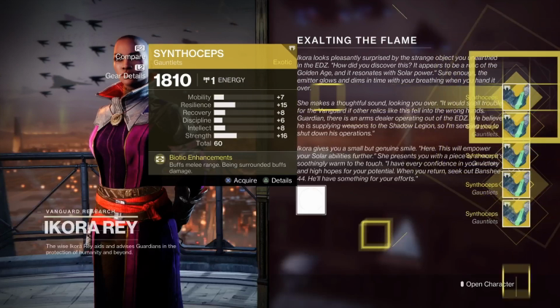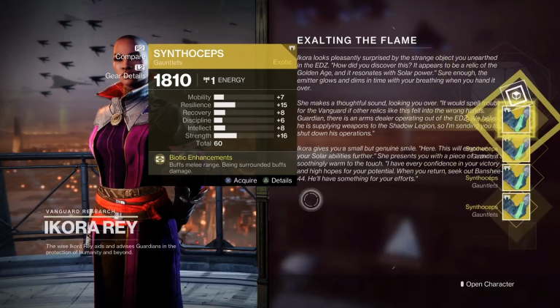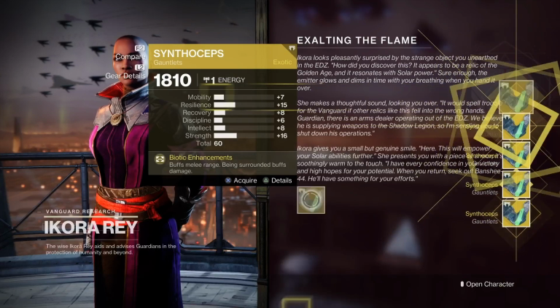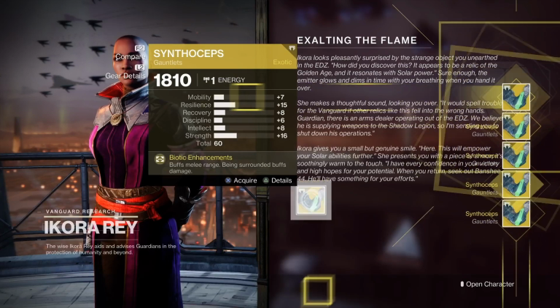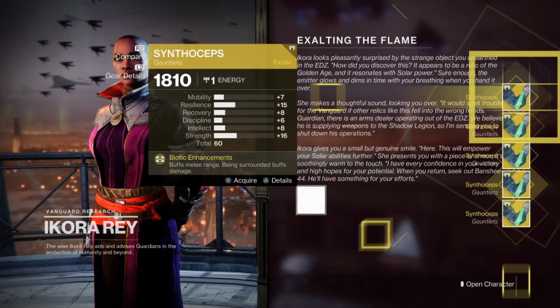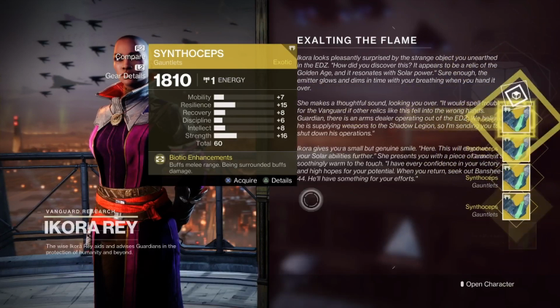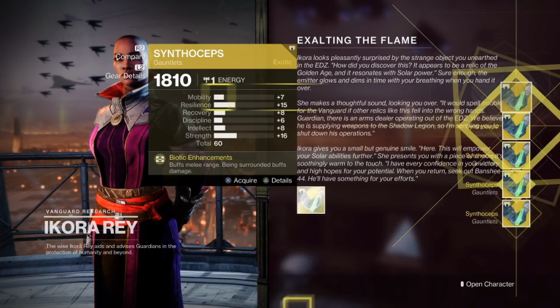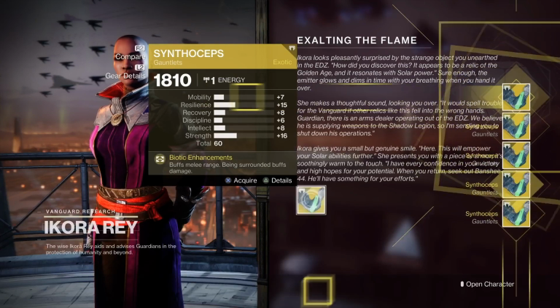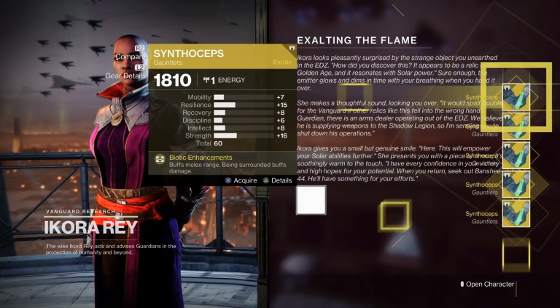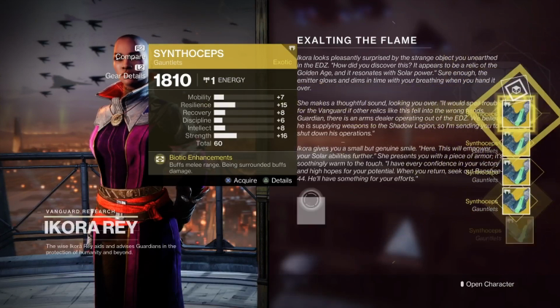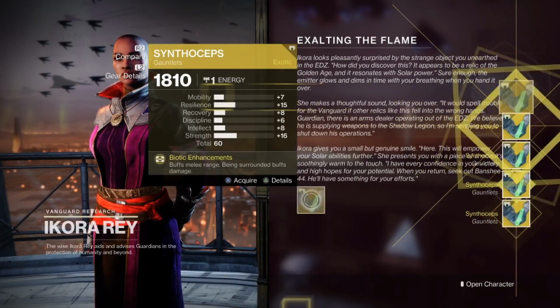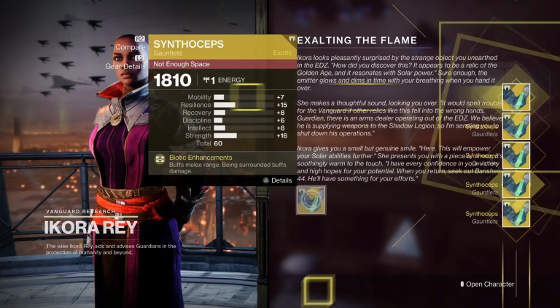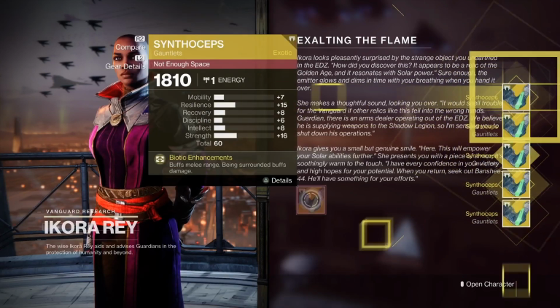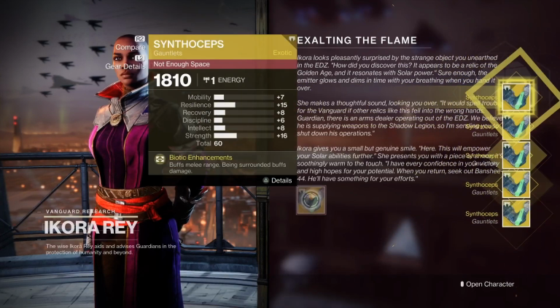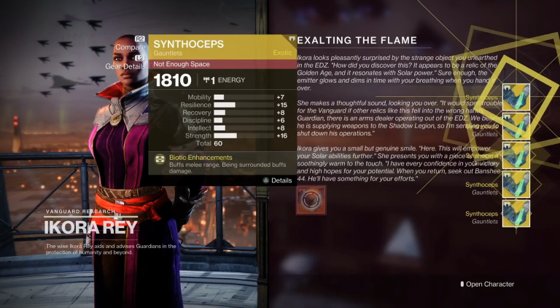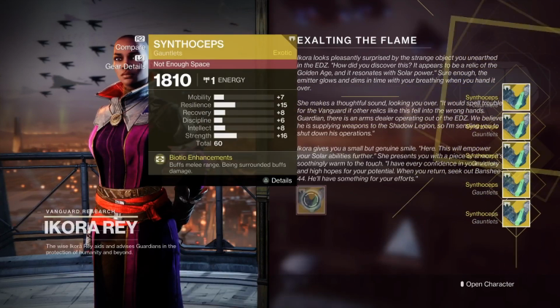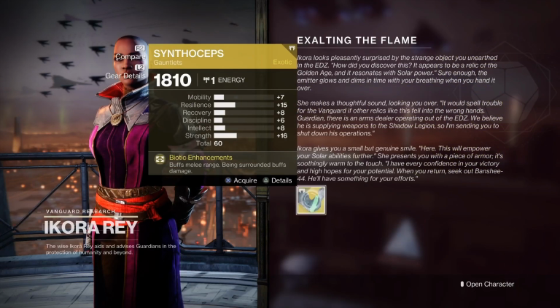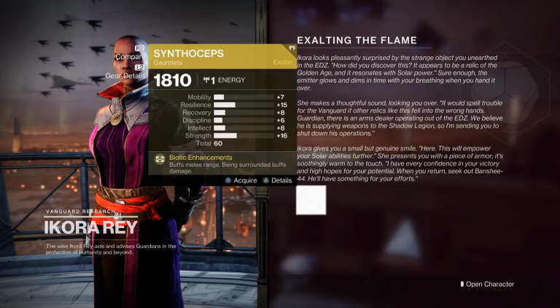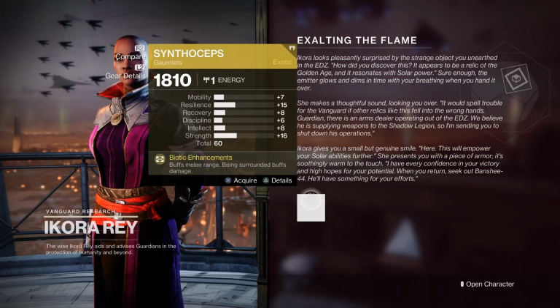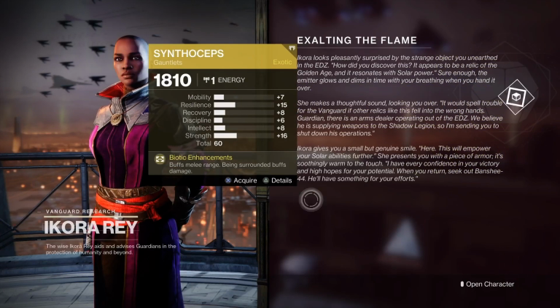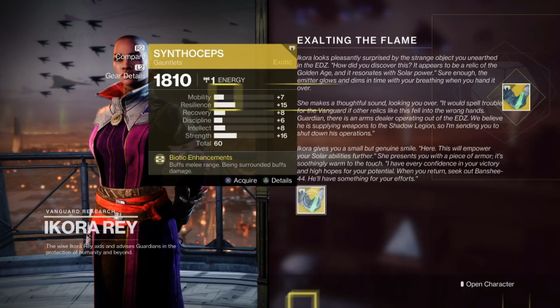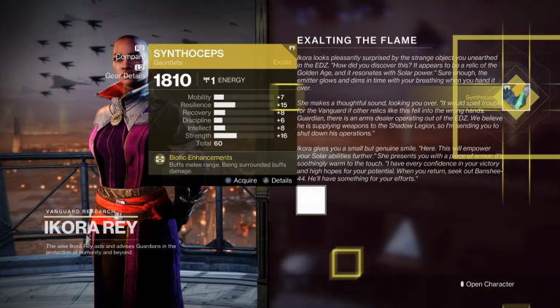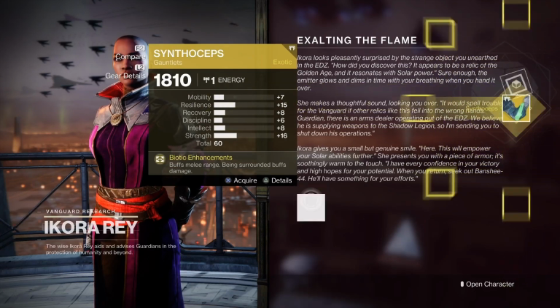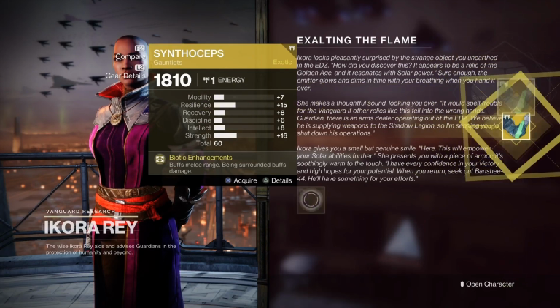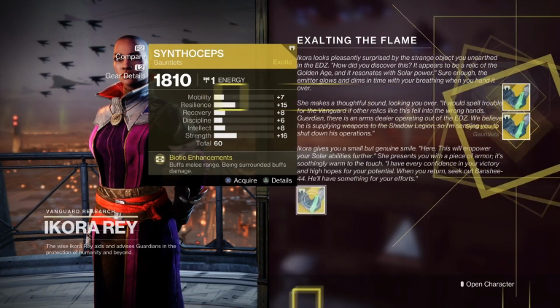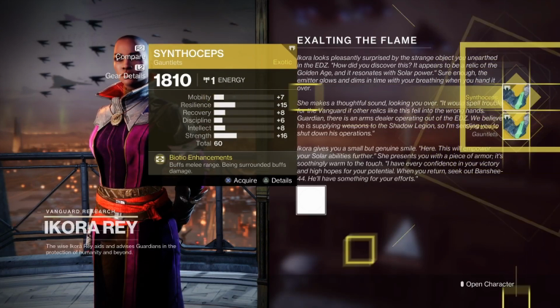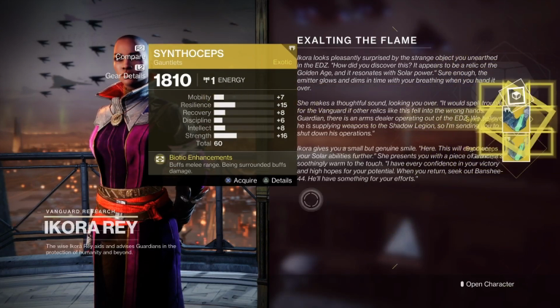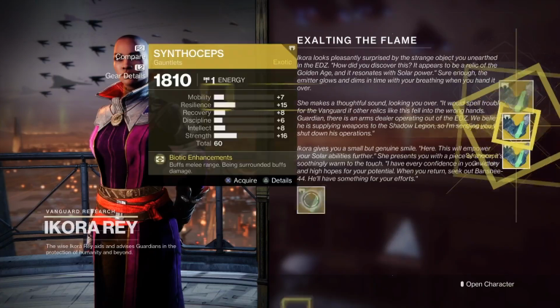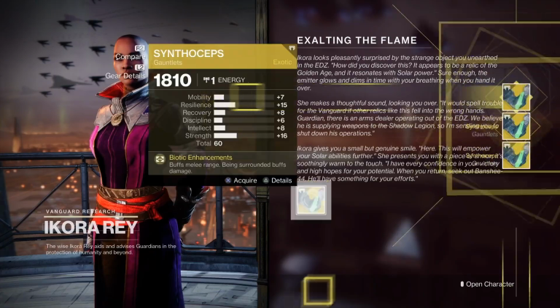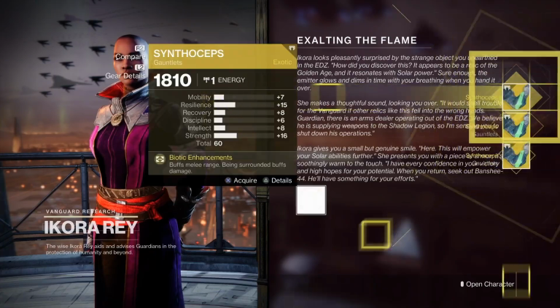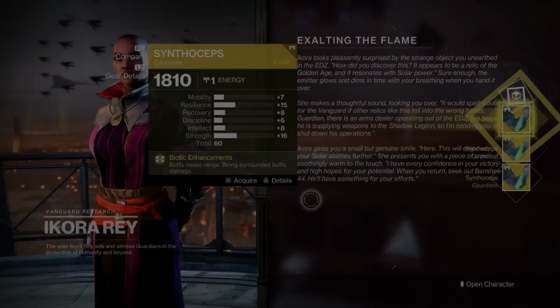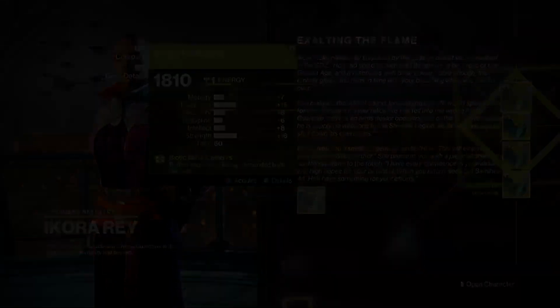Use the Bungie app to transfer the exotics to the vault to save time. Do this fast.